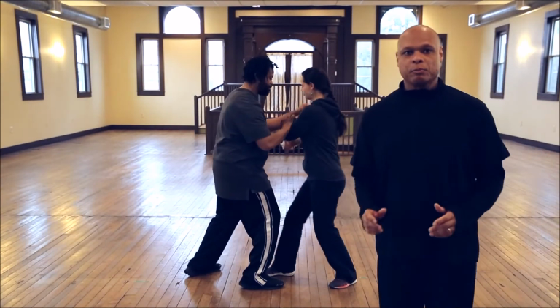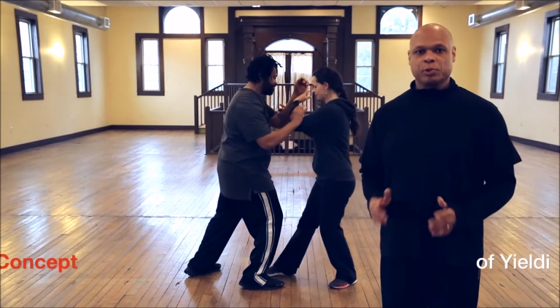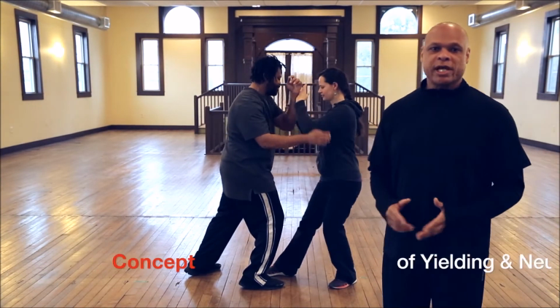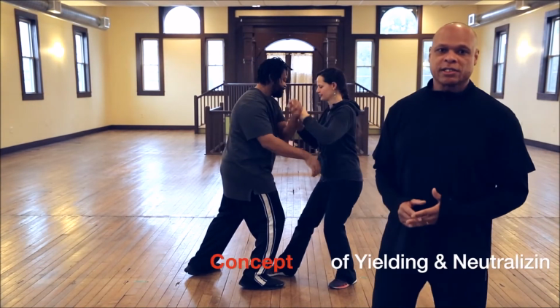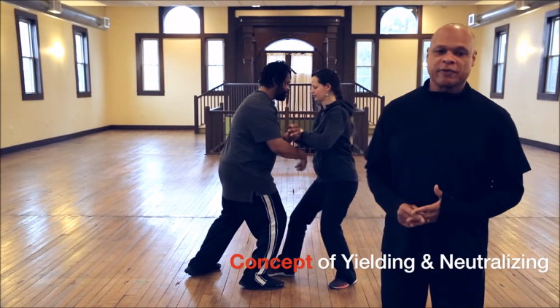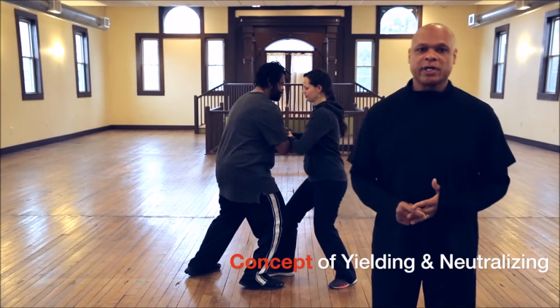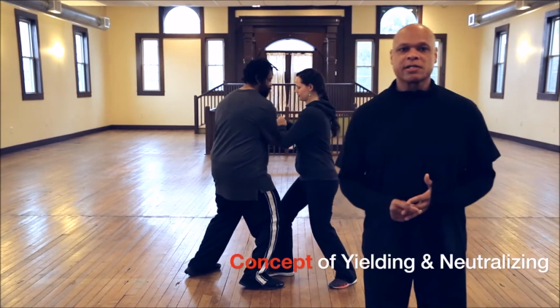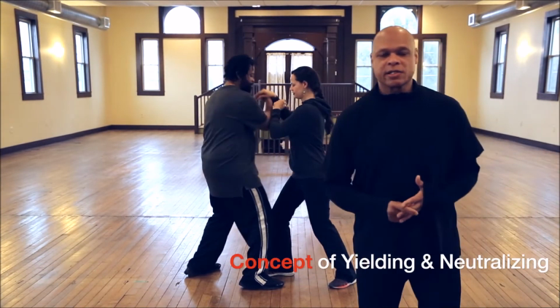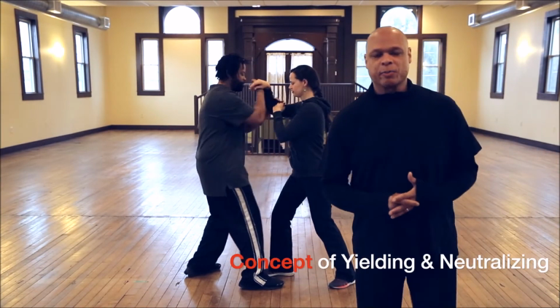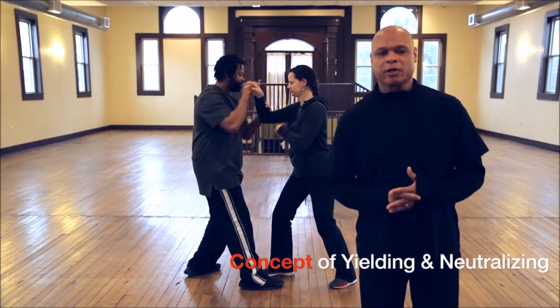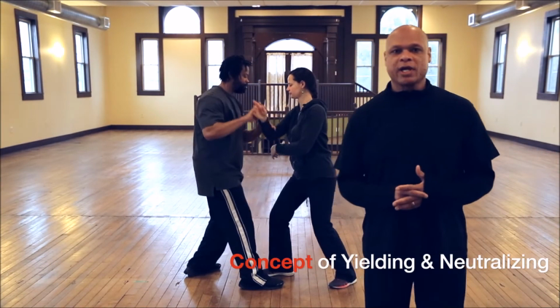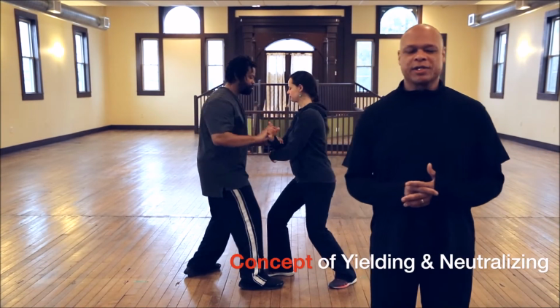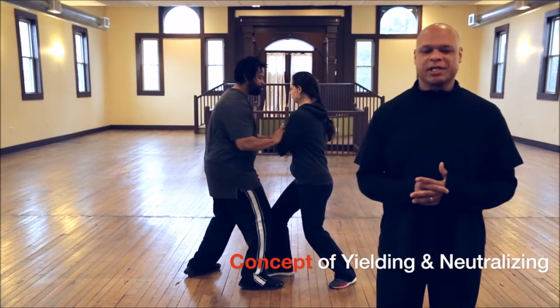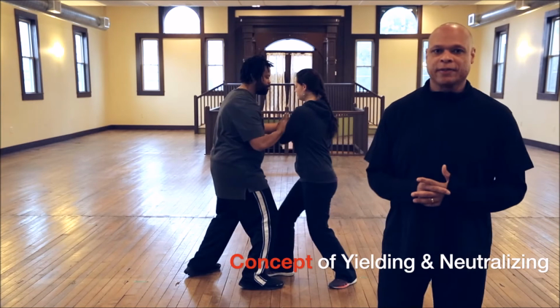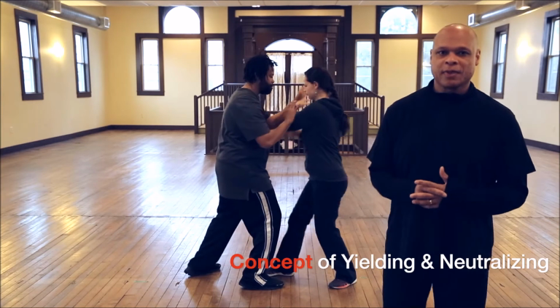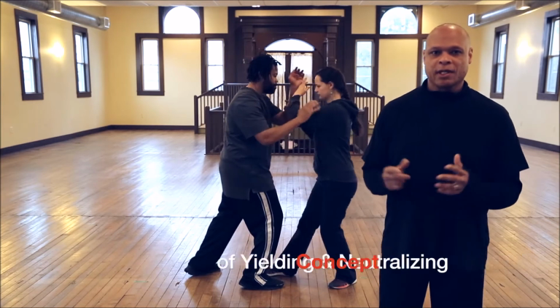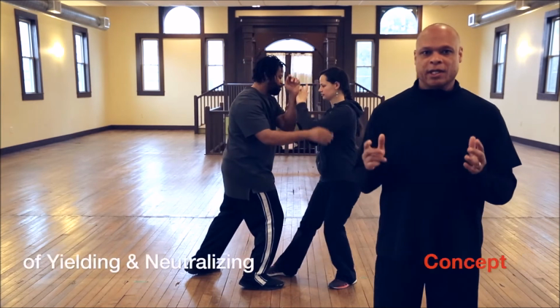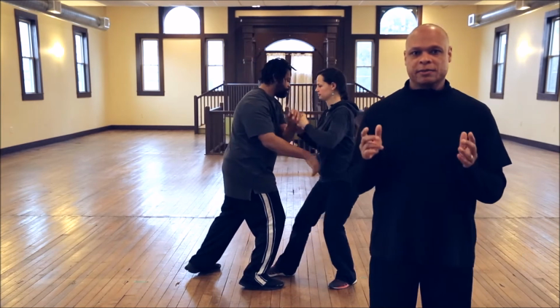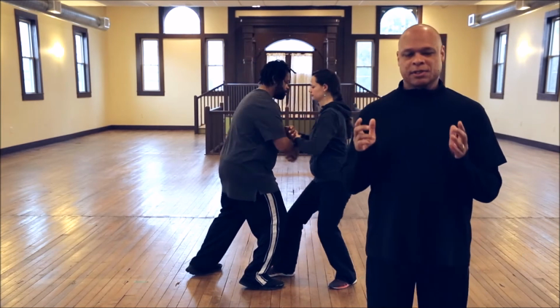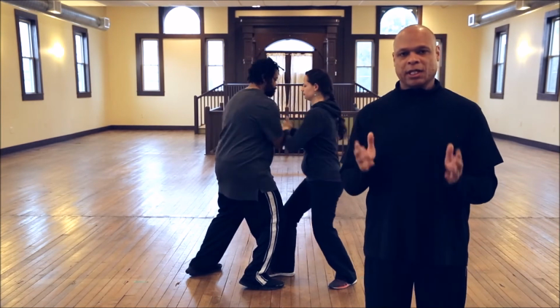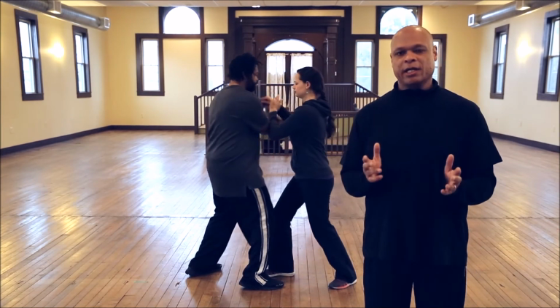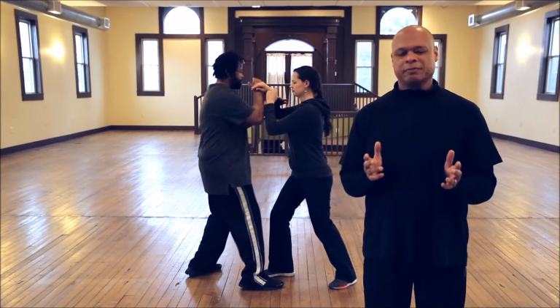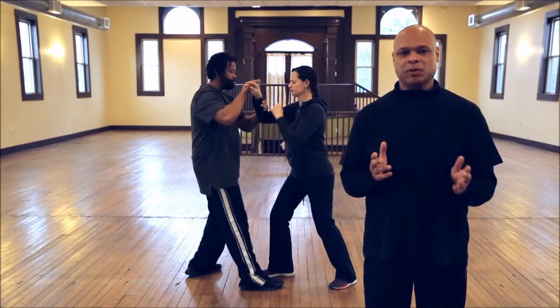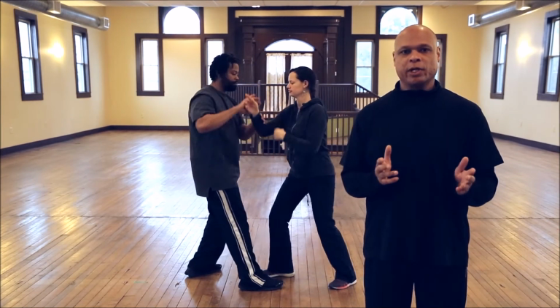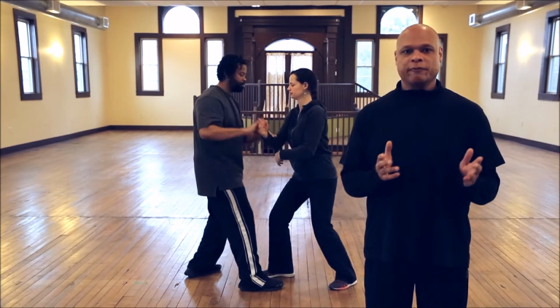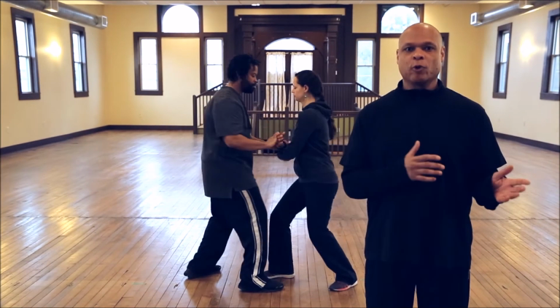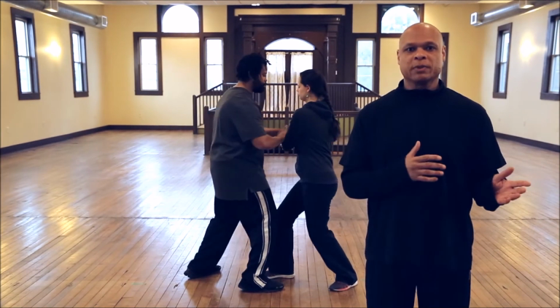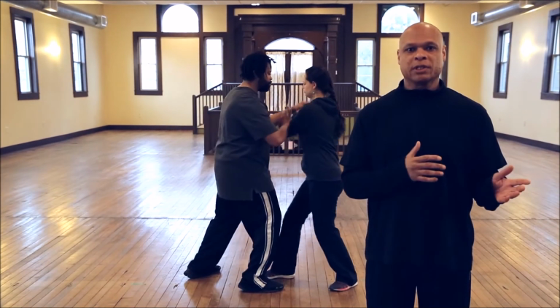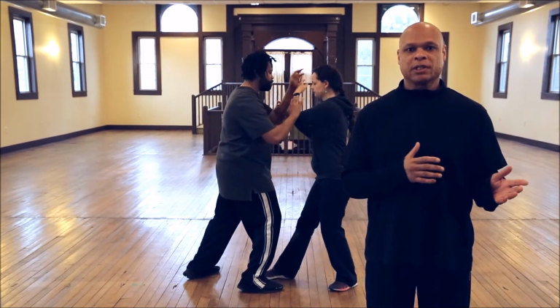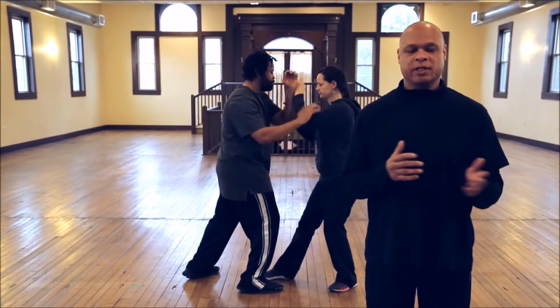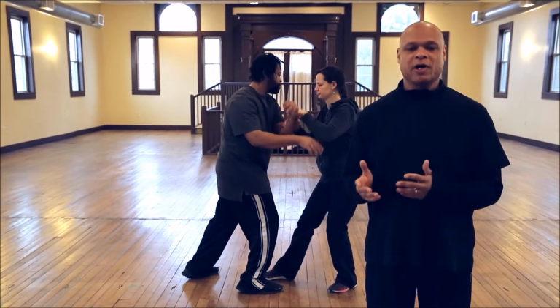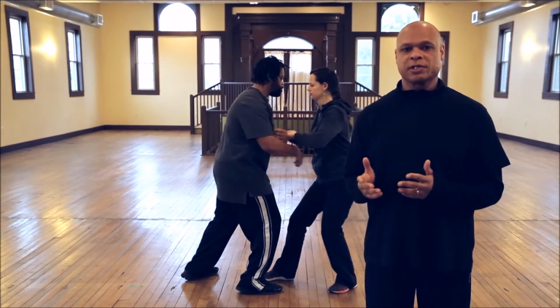Push hands is a very necessary part of Tai Chi. It's the link between form and function.